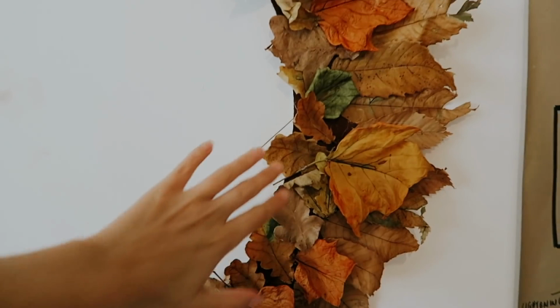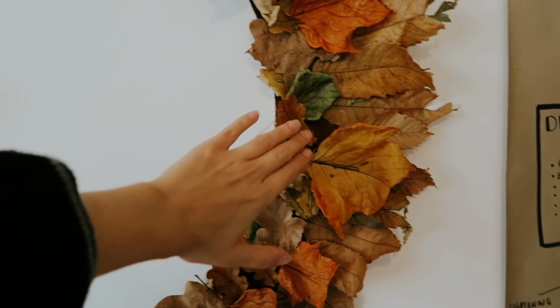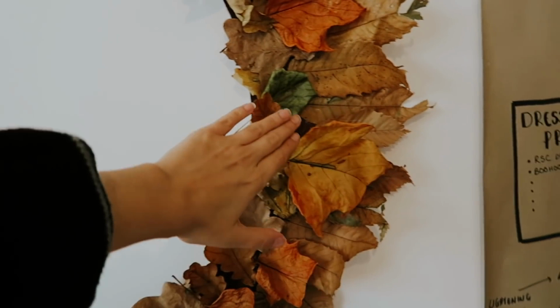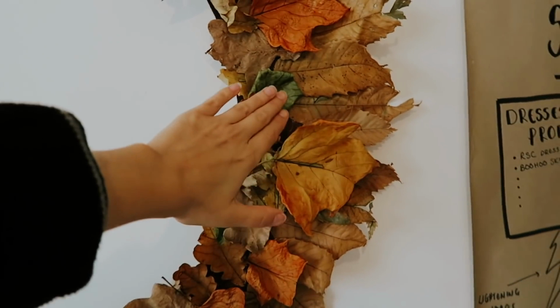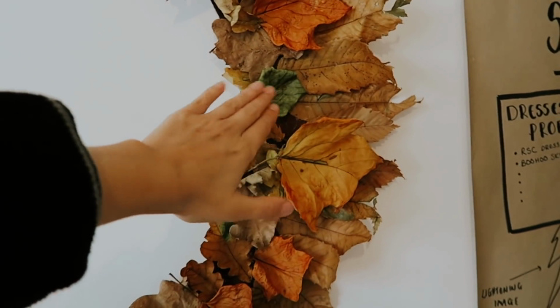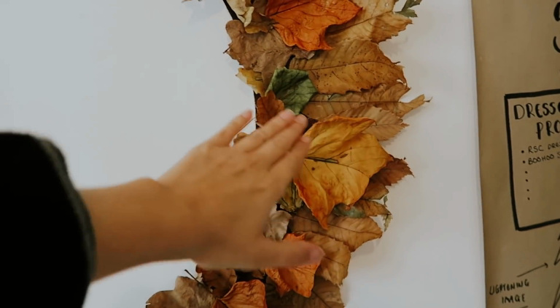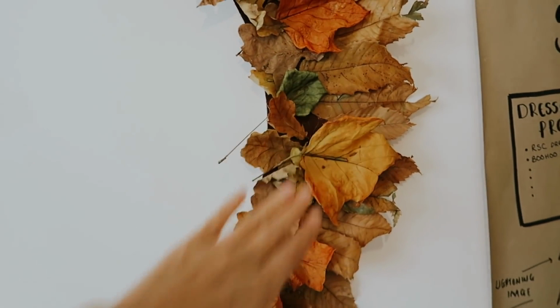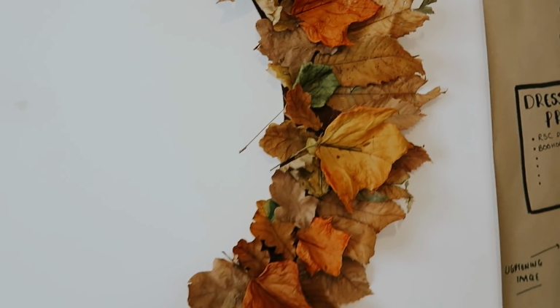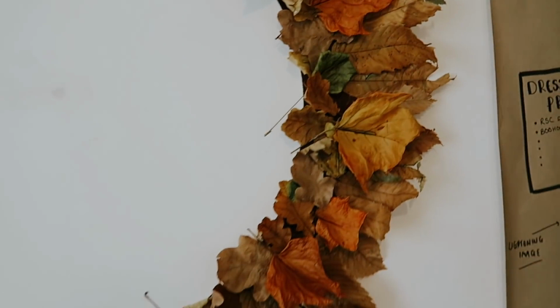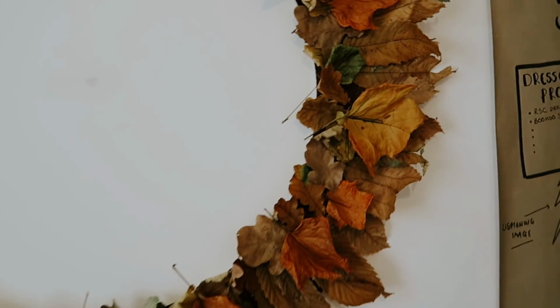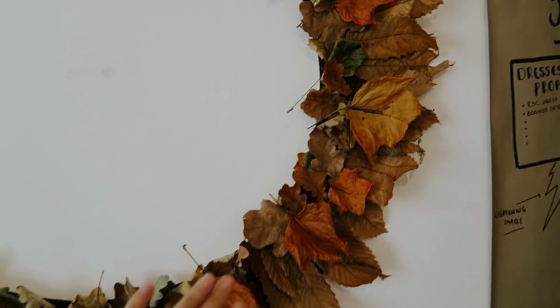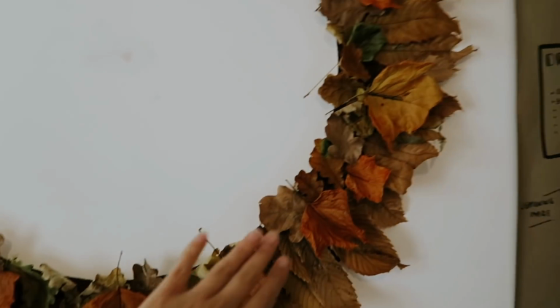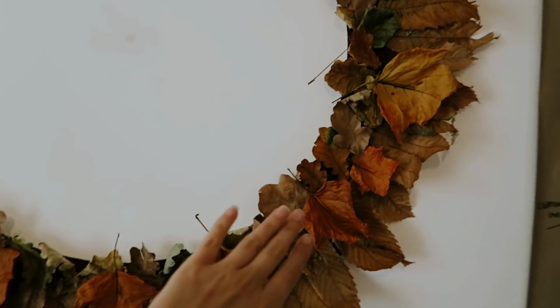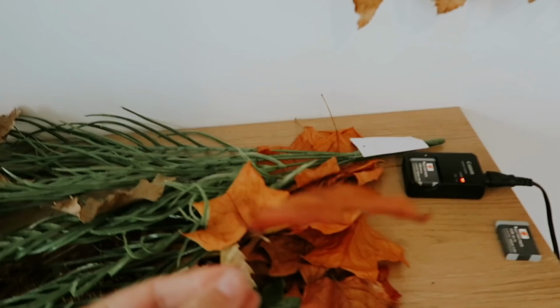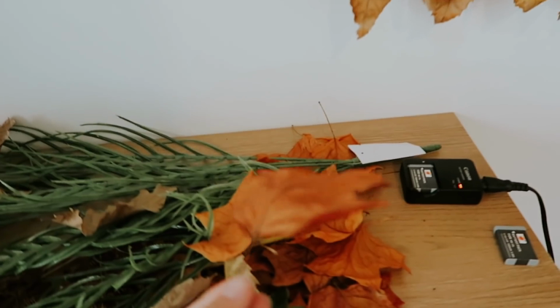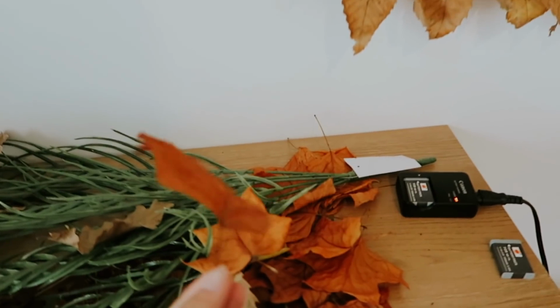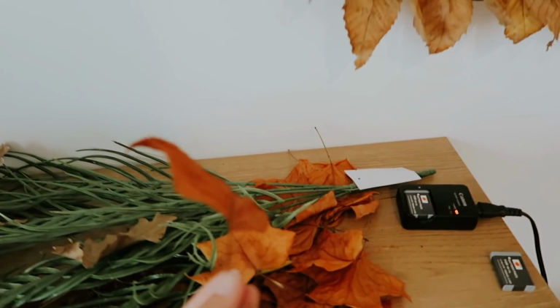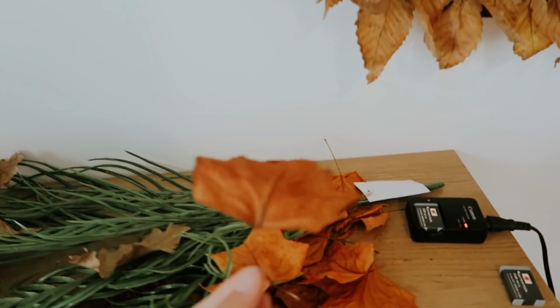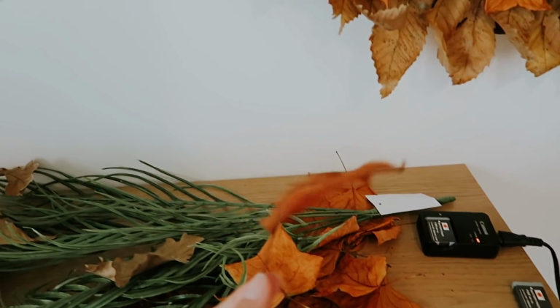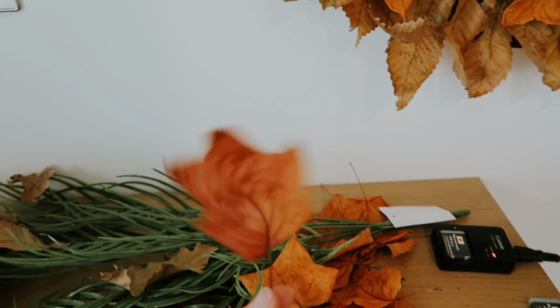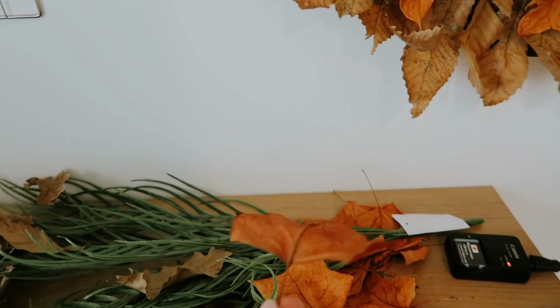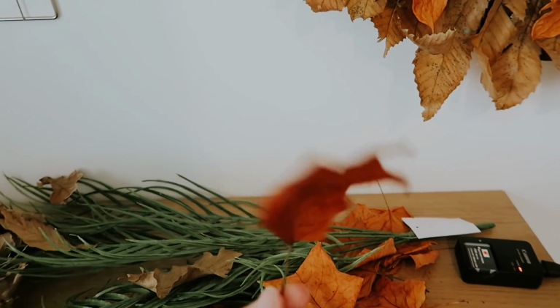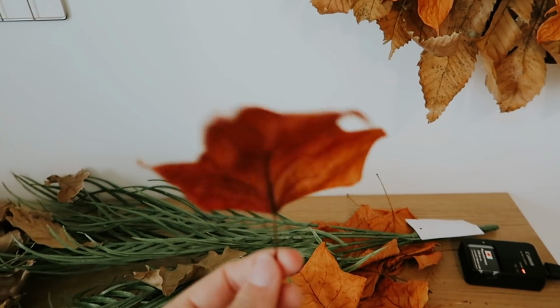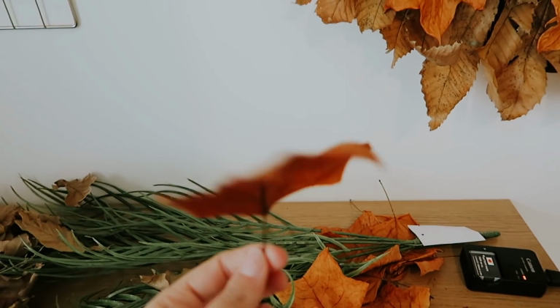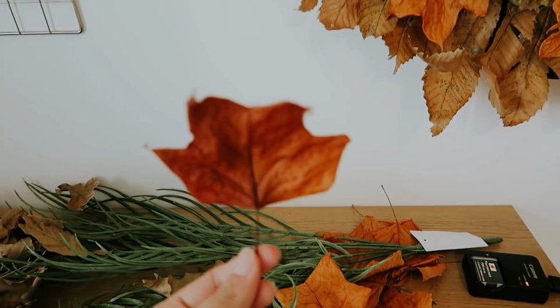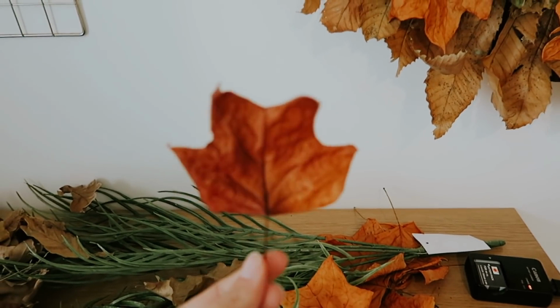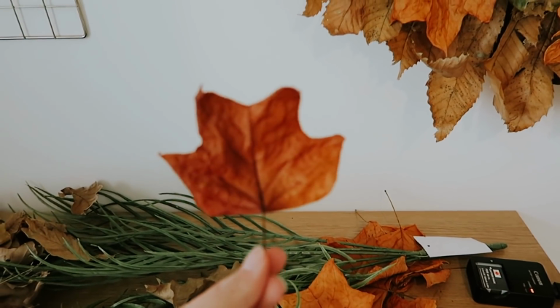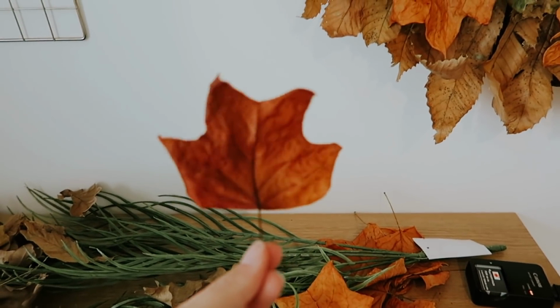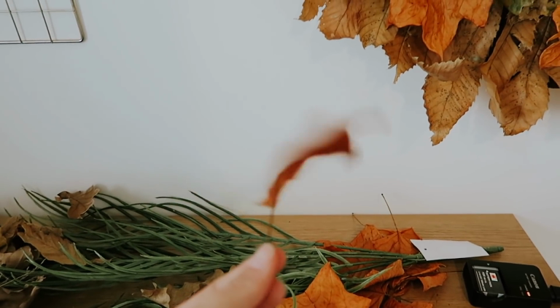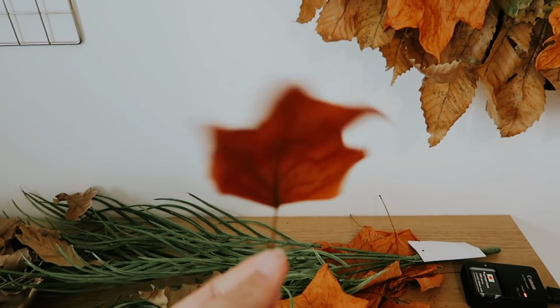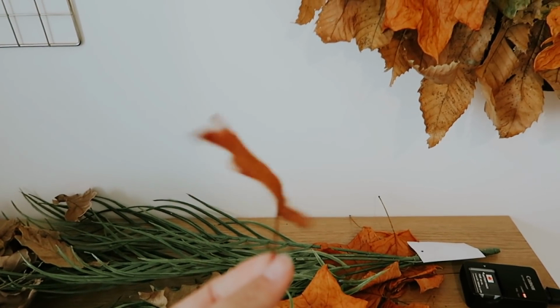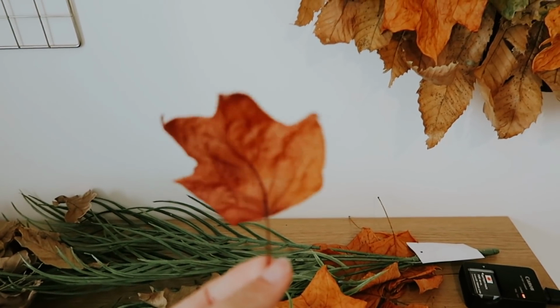I'm going to have to fill in all these spaces and make sure there's no cardboard showing. Or if I have to, I'll fix it in Photoshop. I'm going to get my glue gun out and stick on some of these leaves.